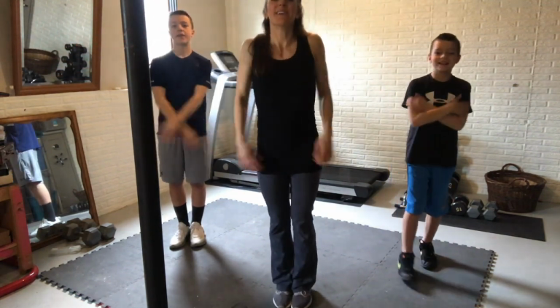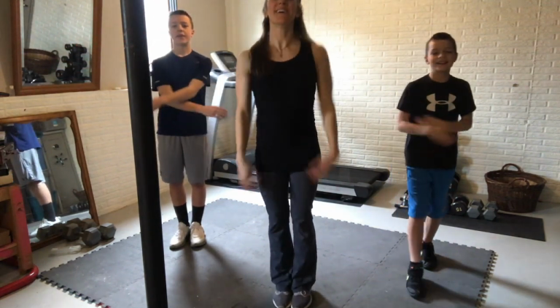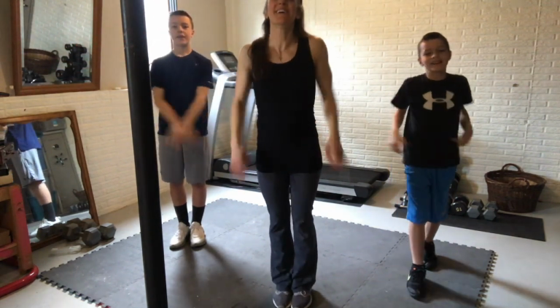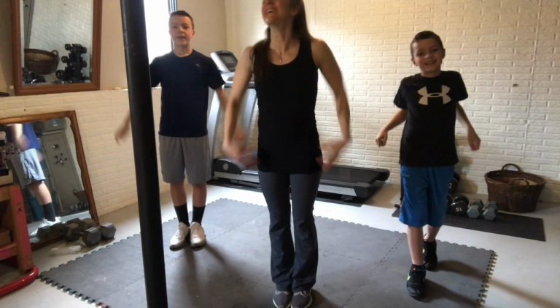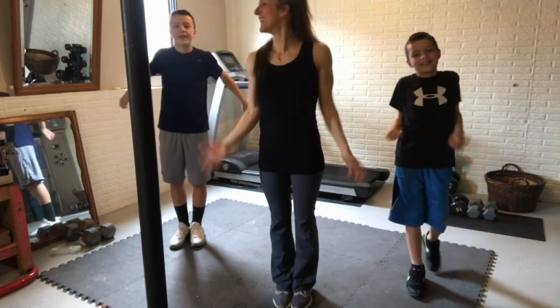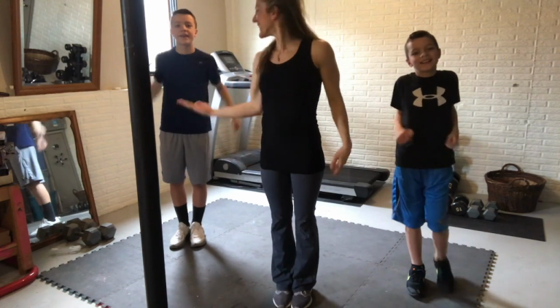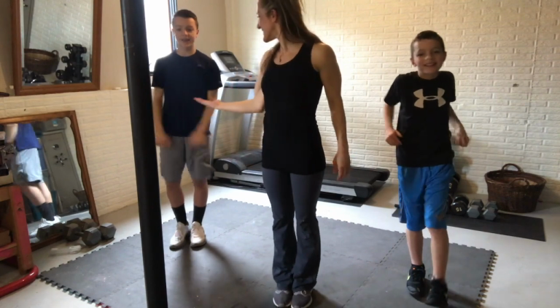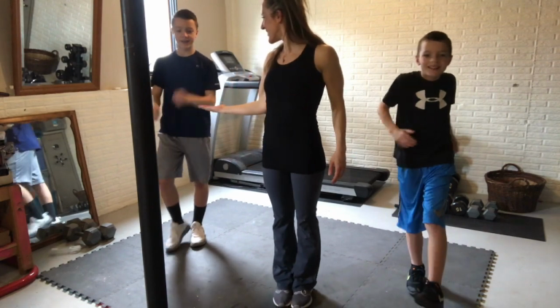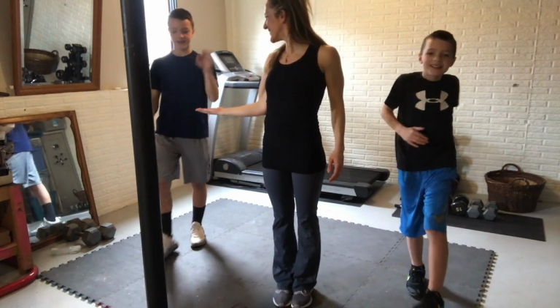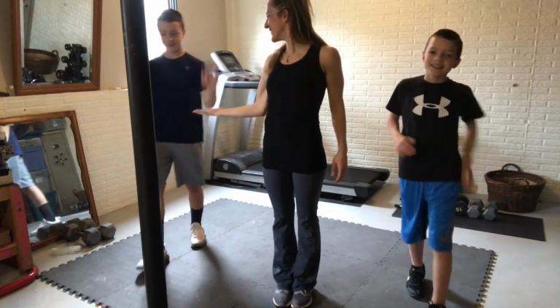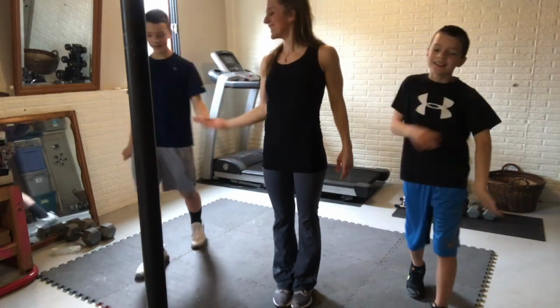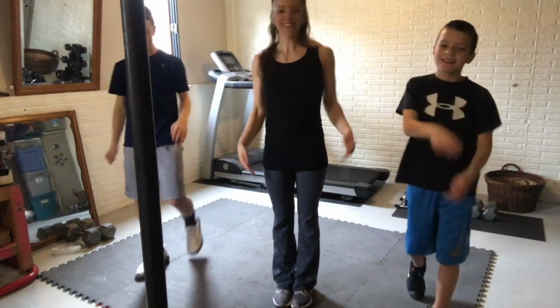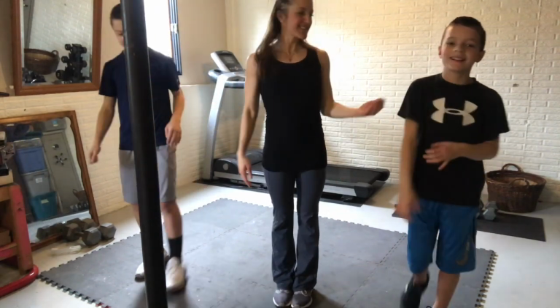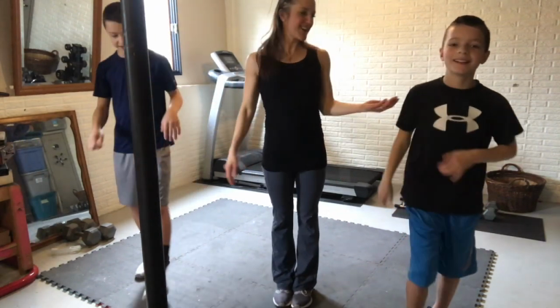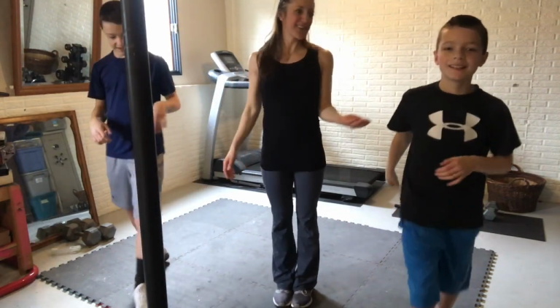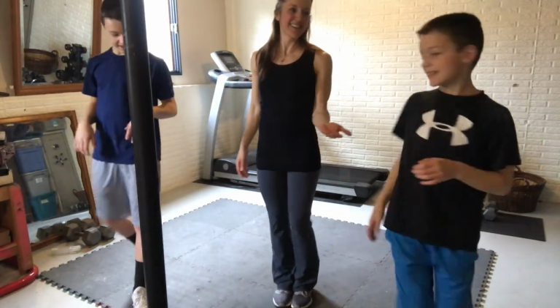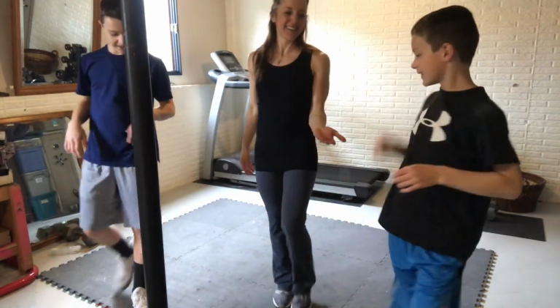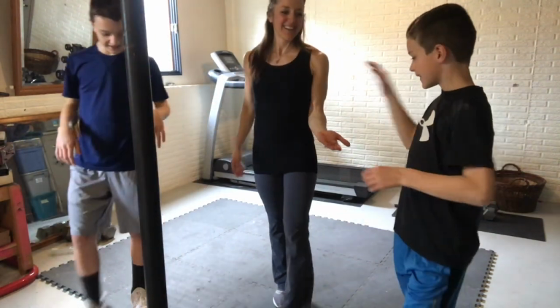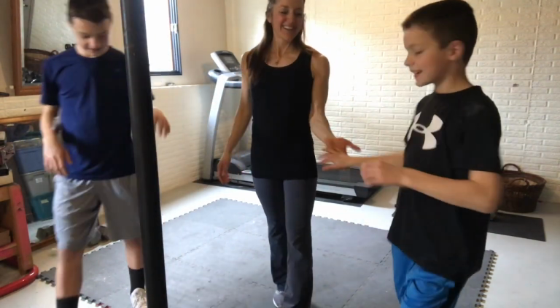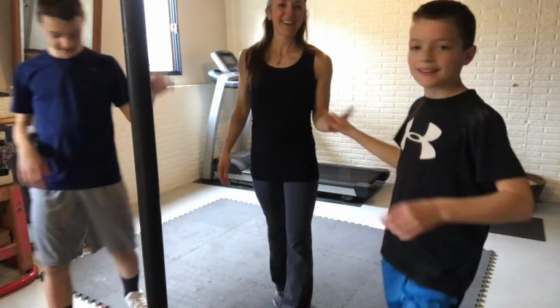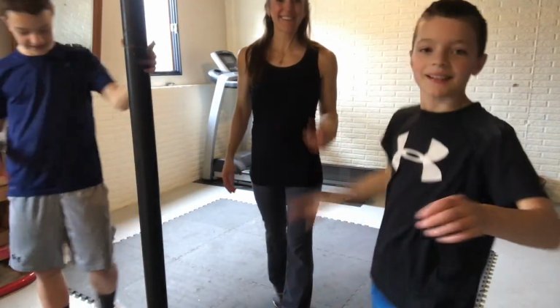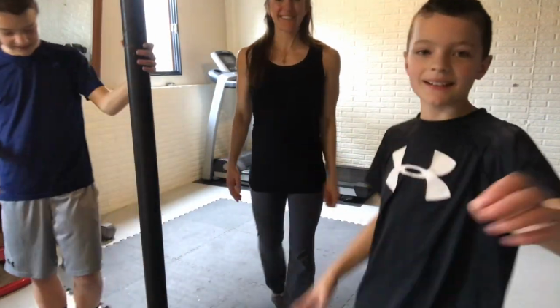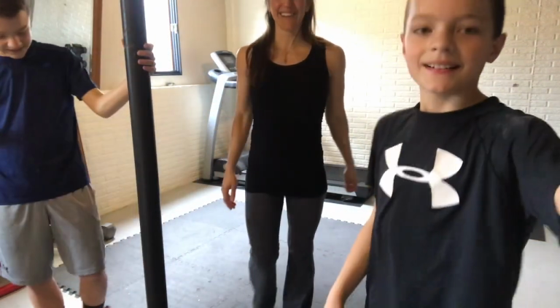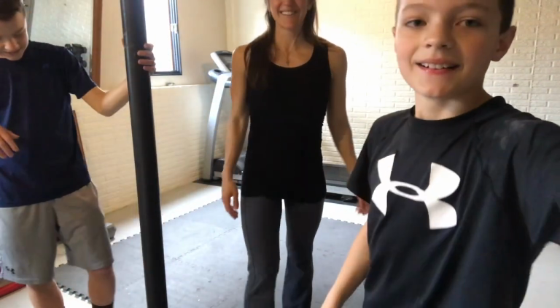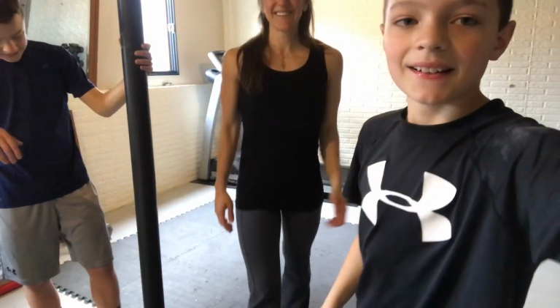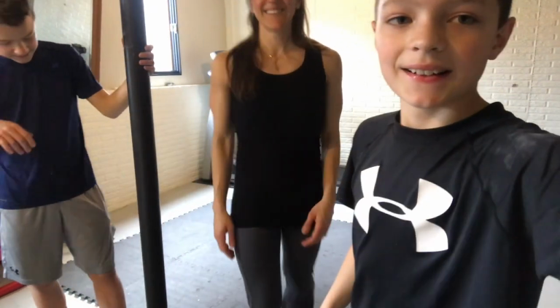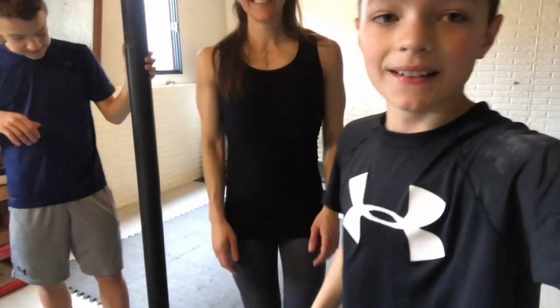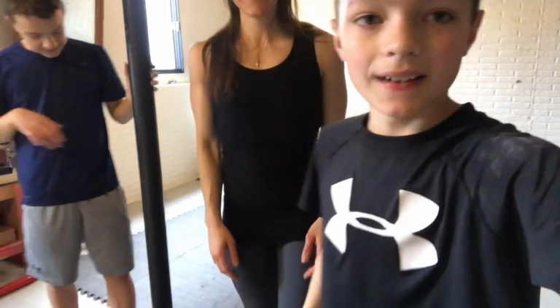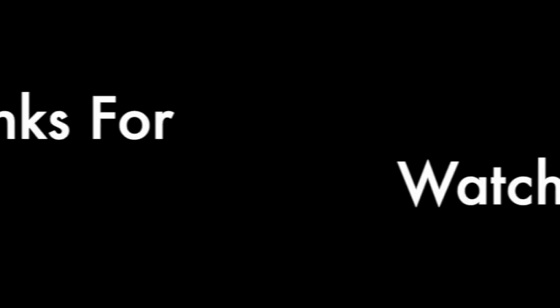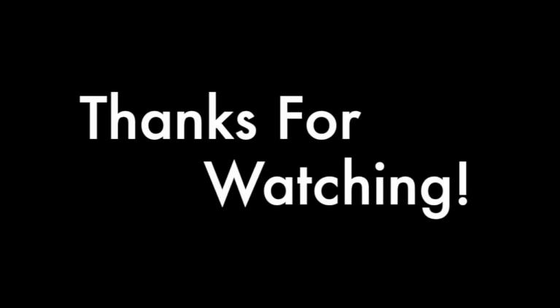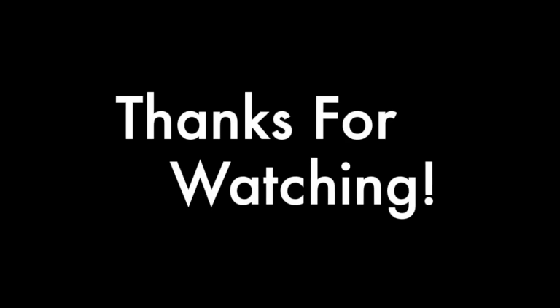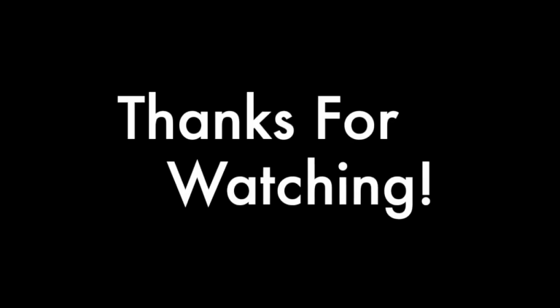Great job, guys — you finished the workout! Give somebody a high five. We'll be right back.